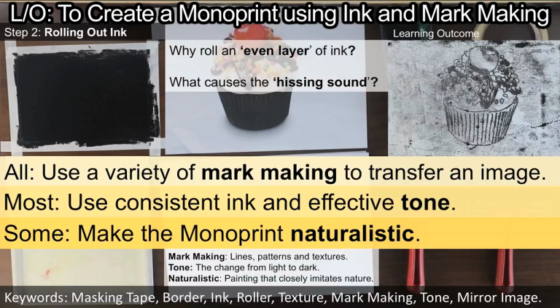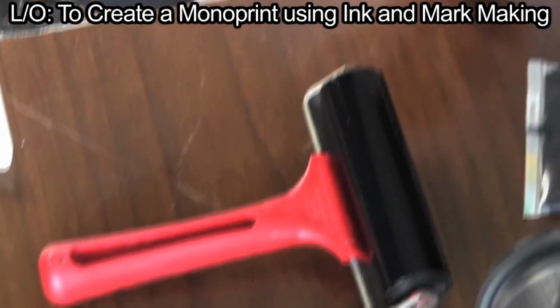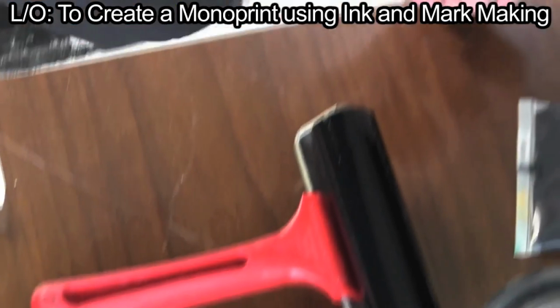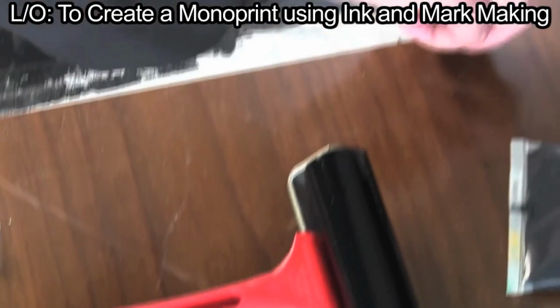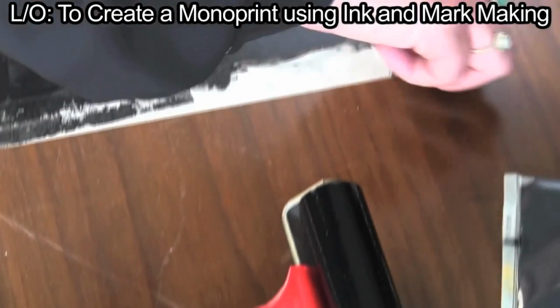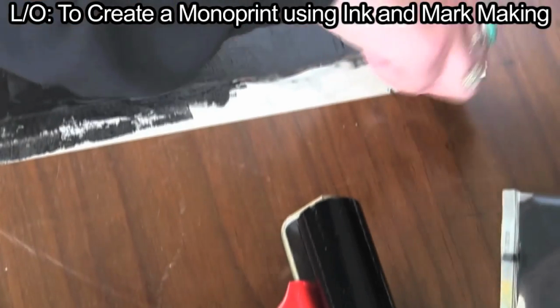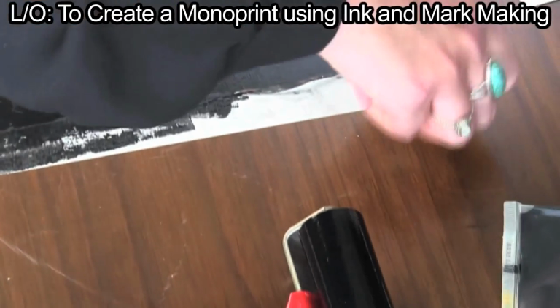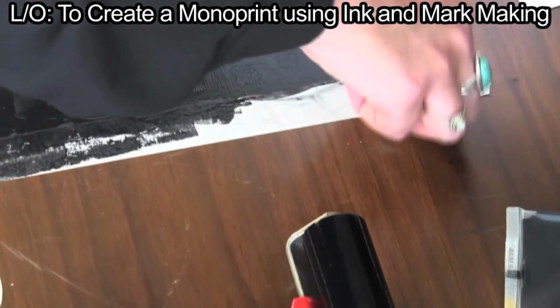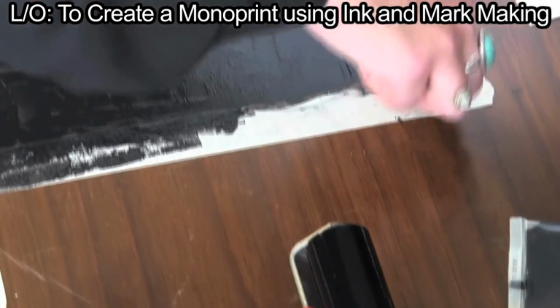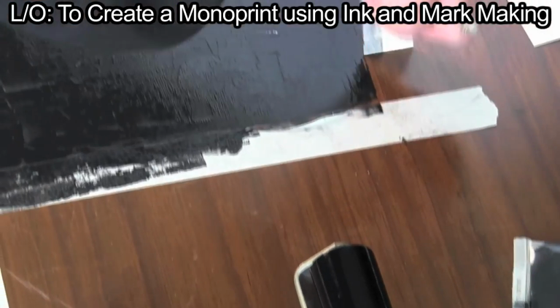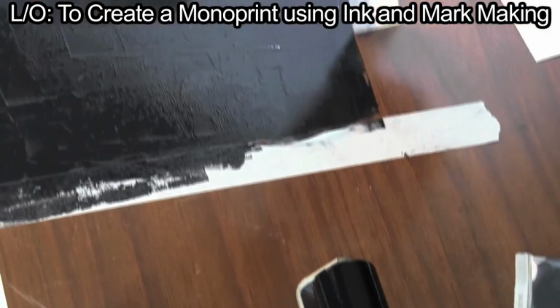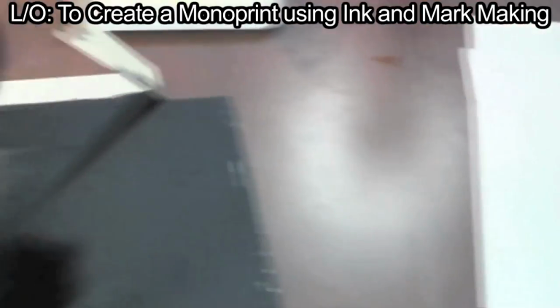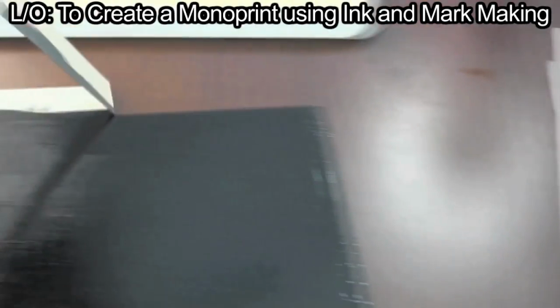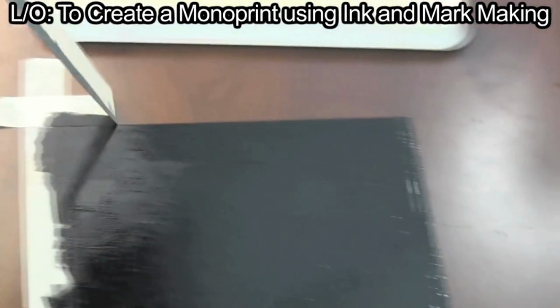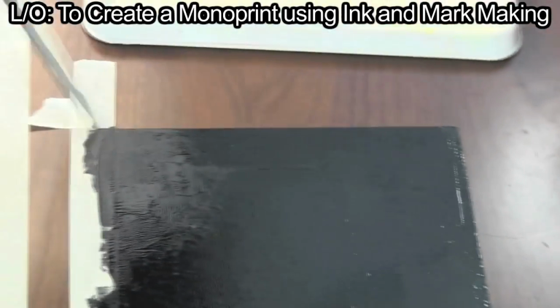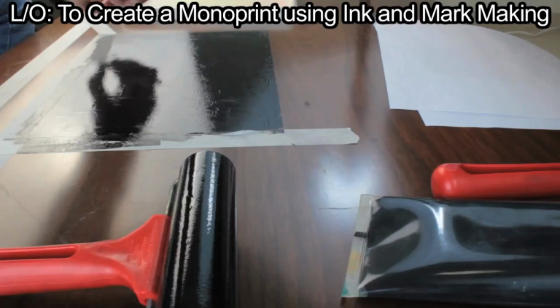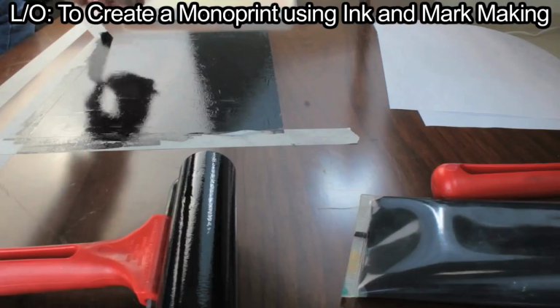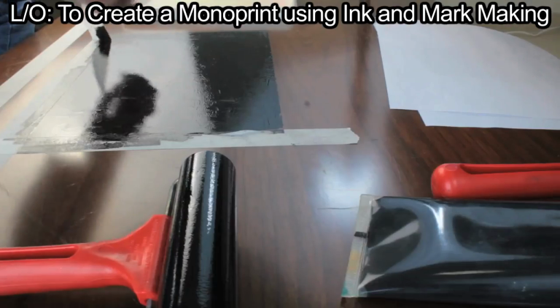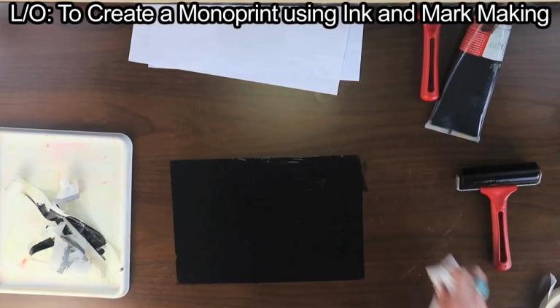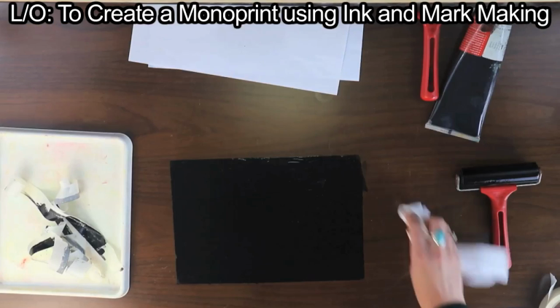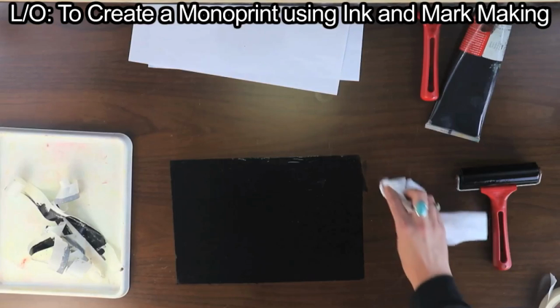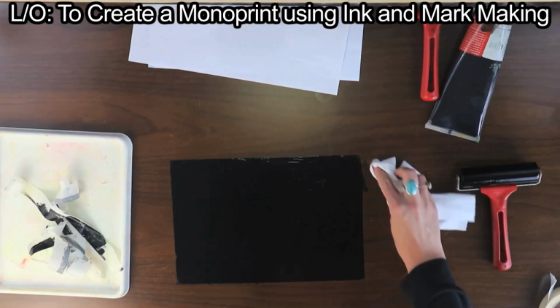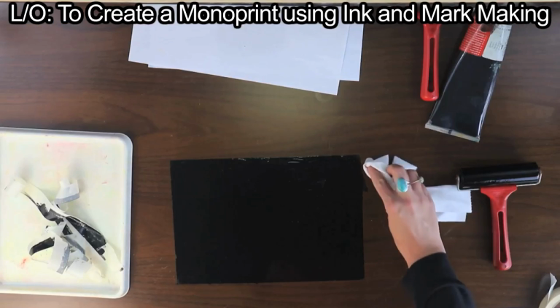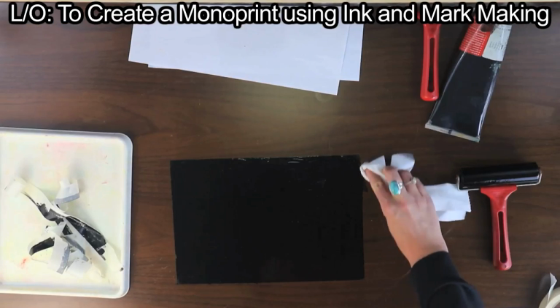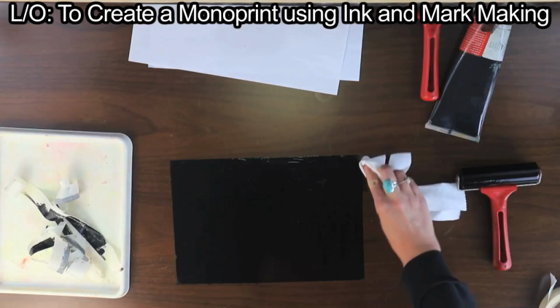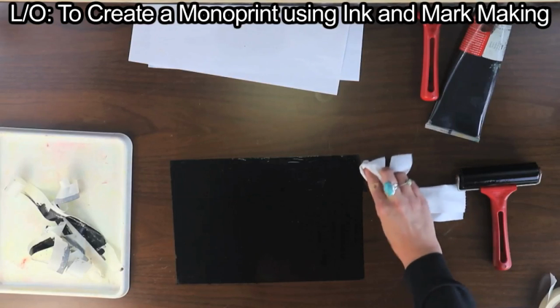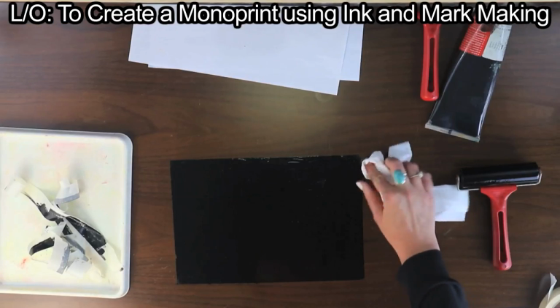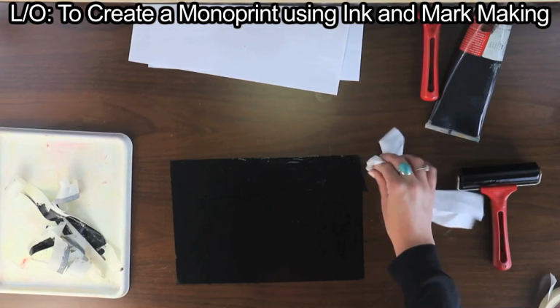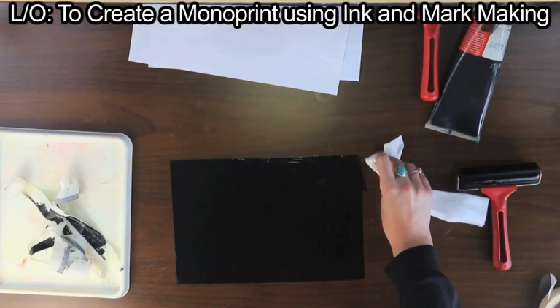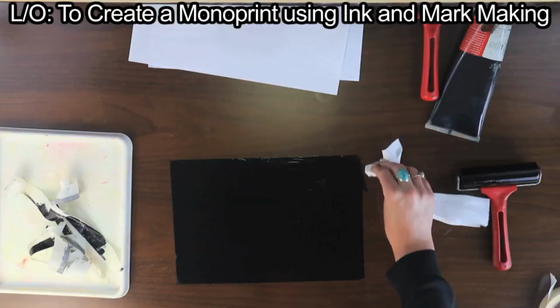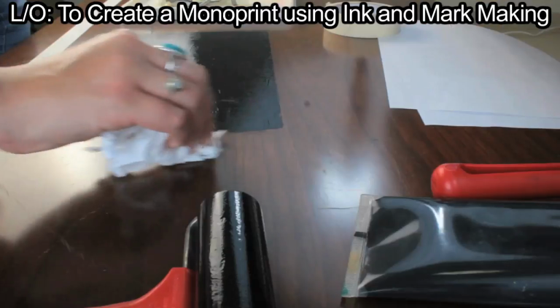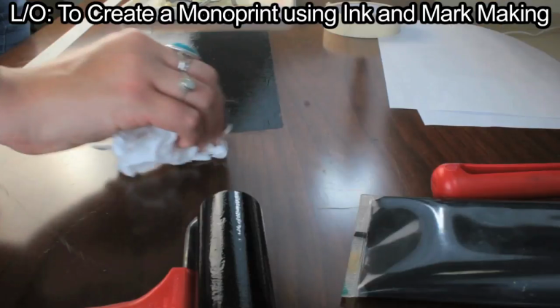Remove the masking tape to leave a sharp edge around the ink. Splatters around the edges can be wiped away with a tissue.